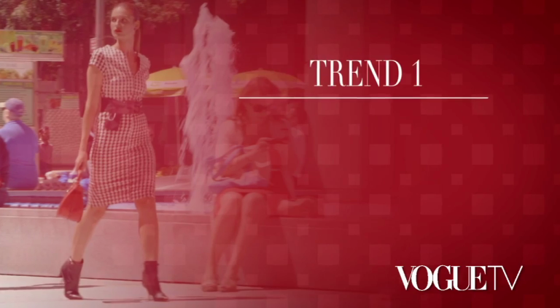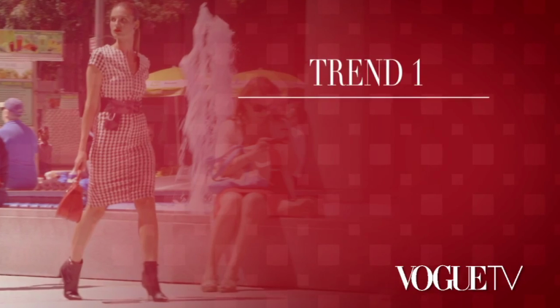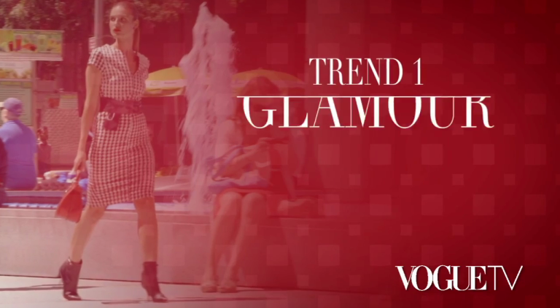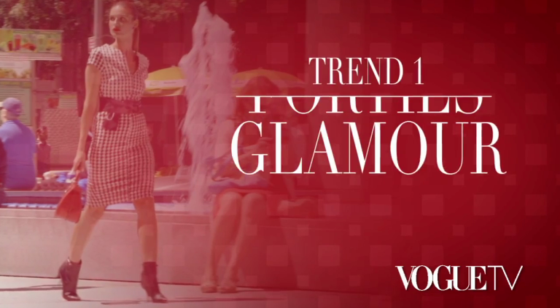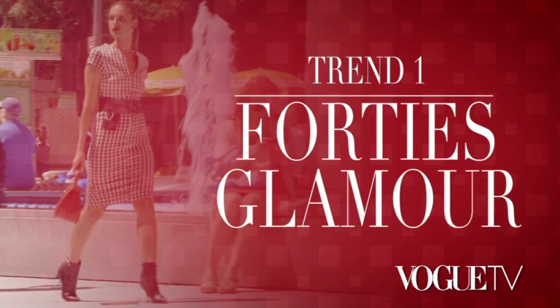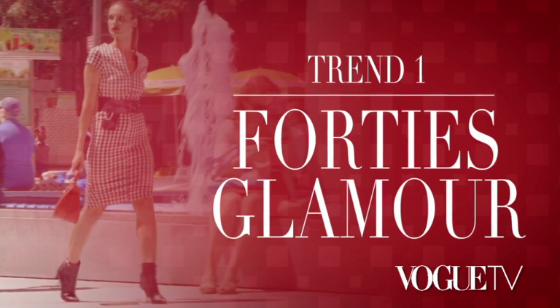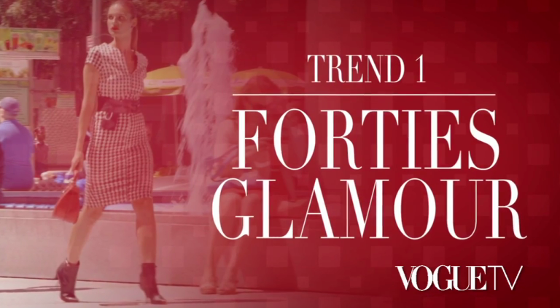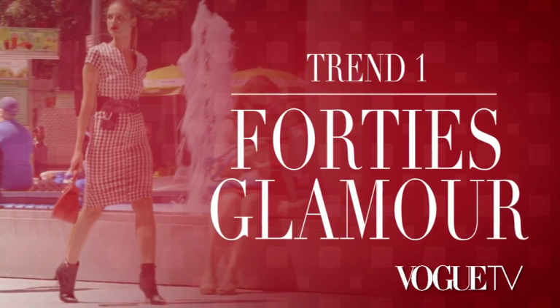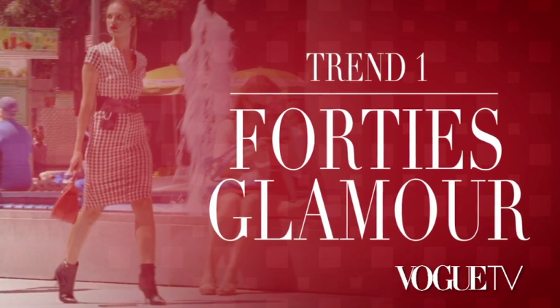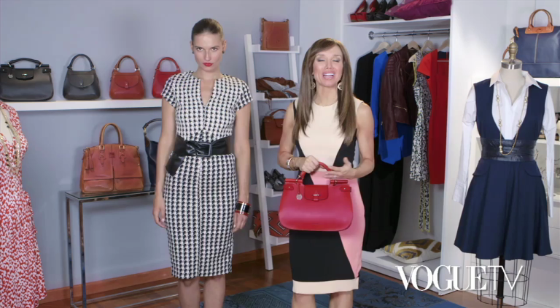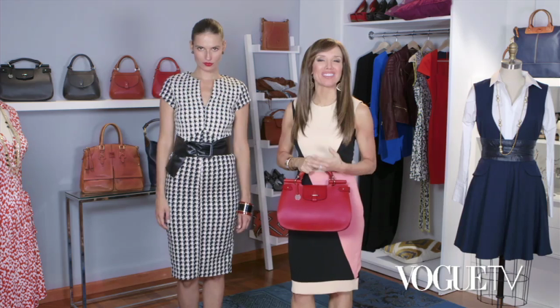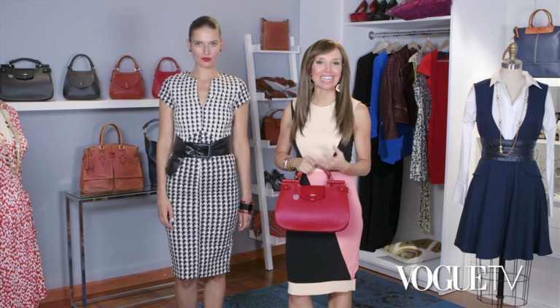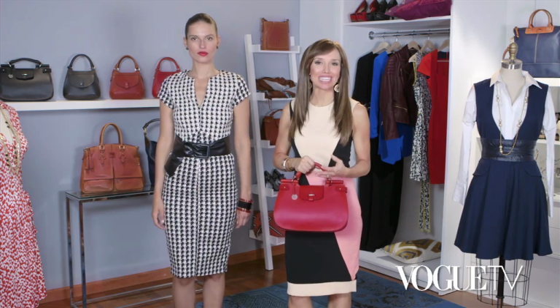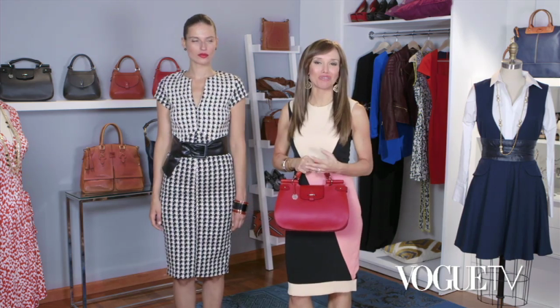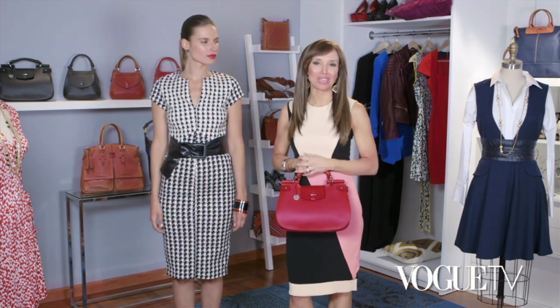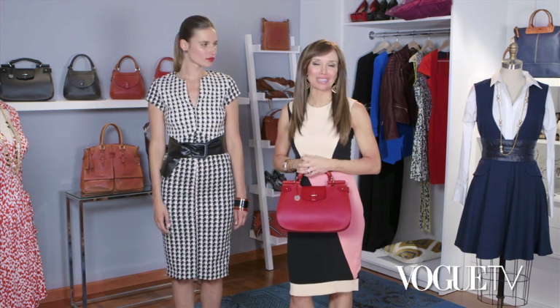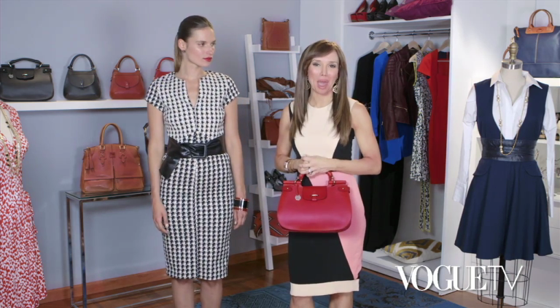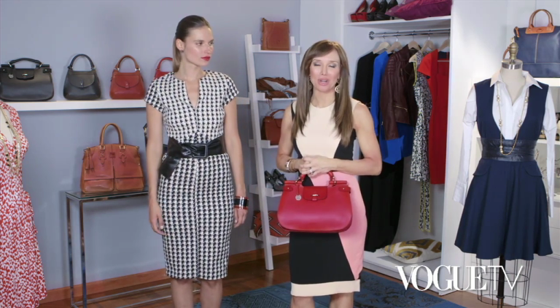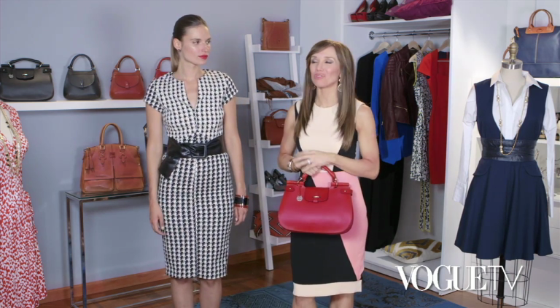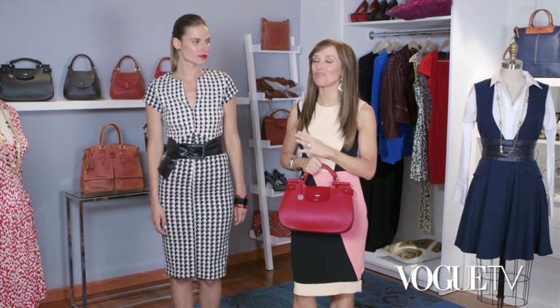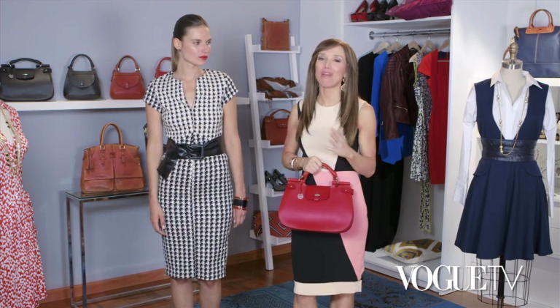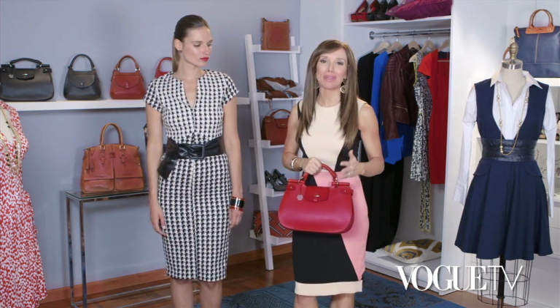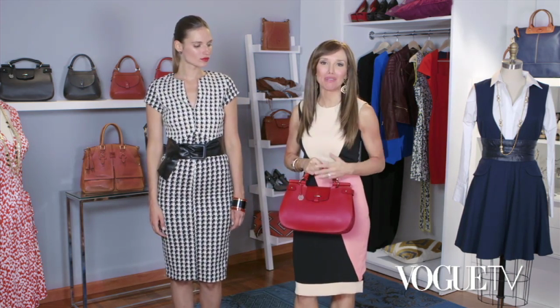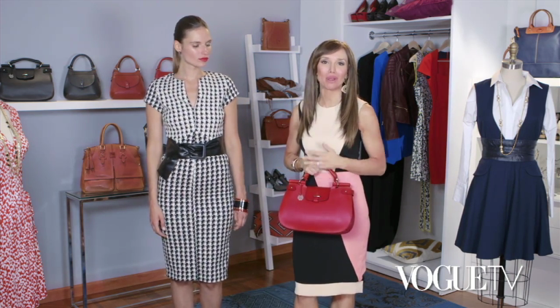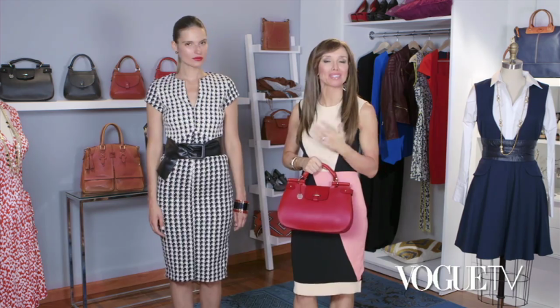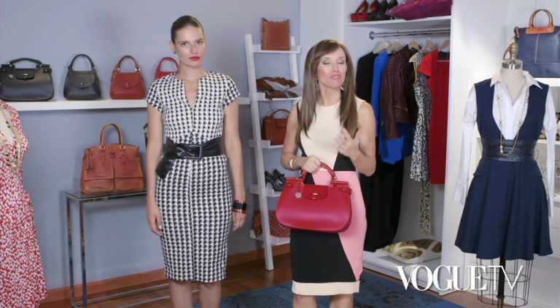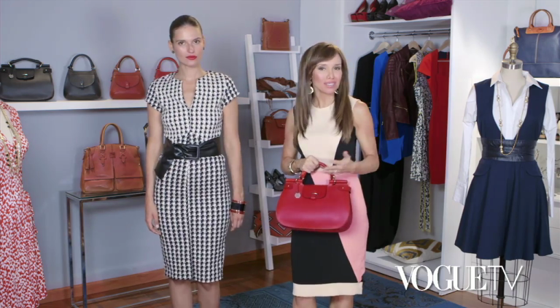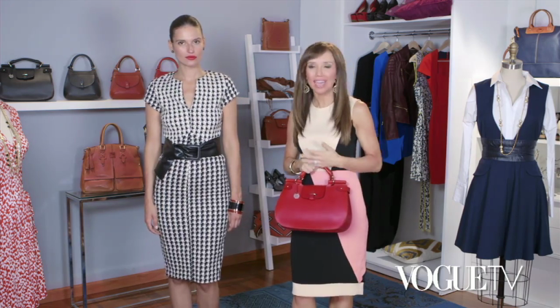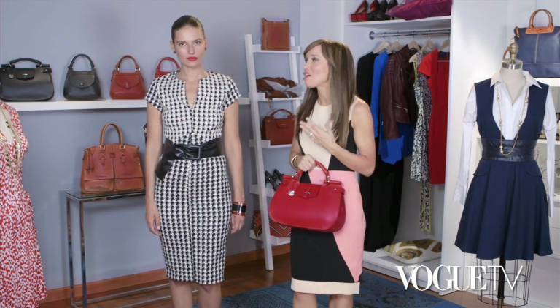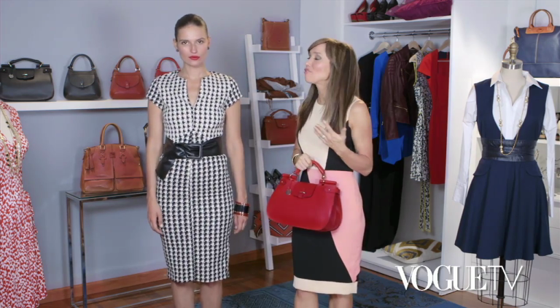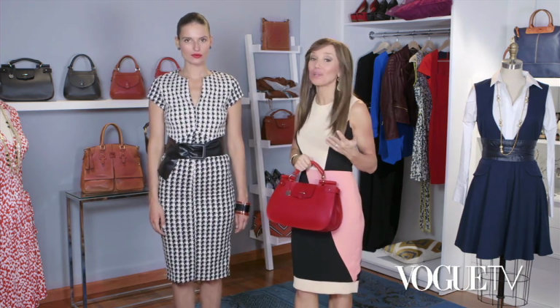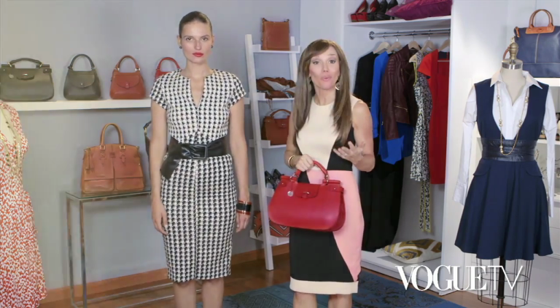Our first trend is a revival of 1940s glamour. It's very feminine, very sophisticated, very graceful.